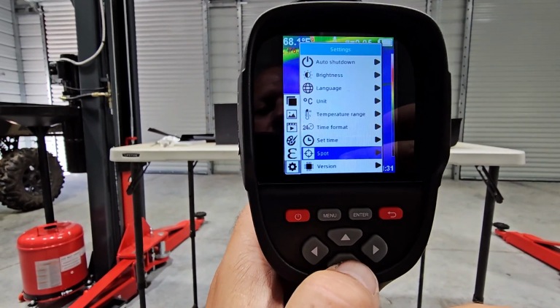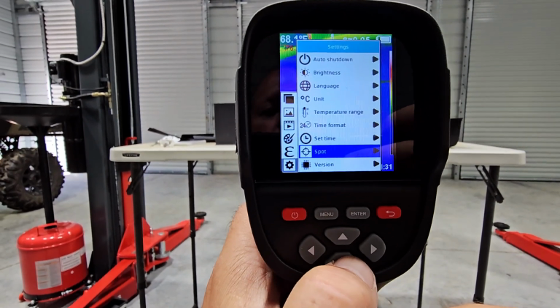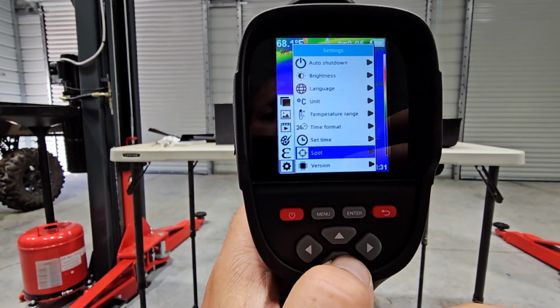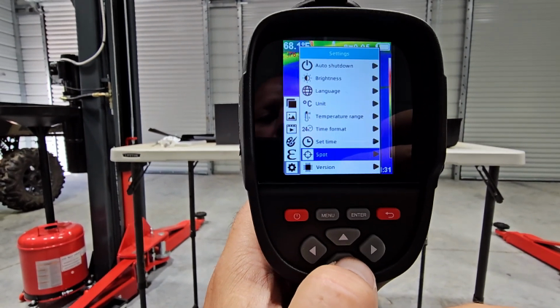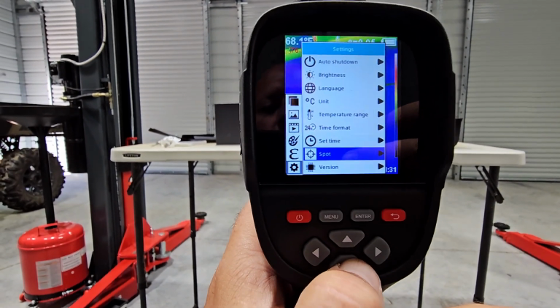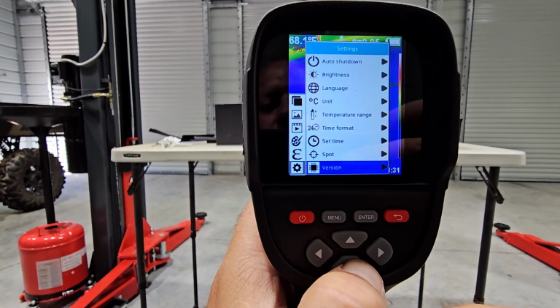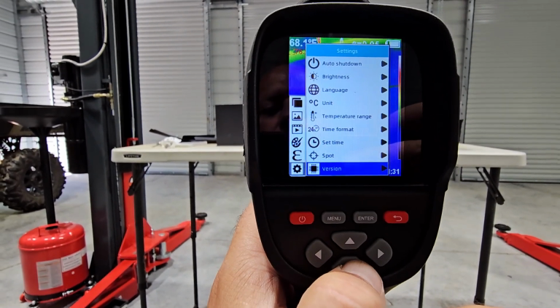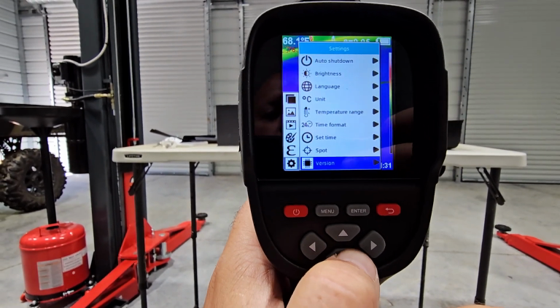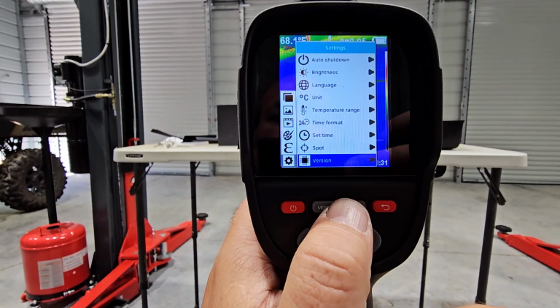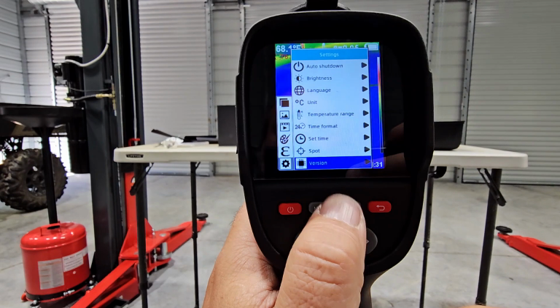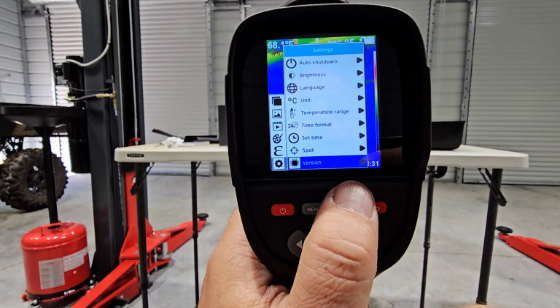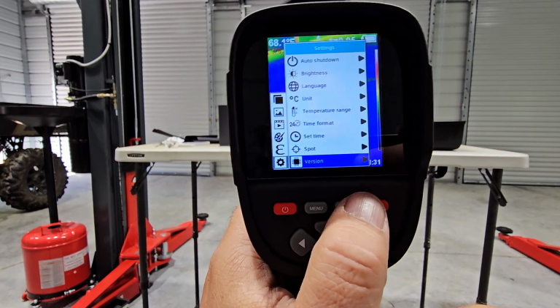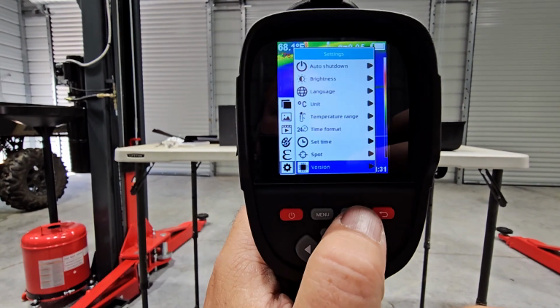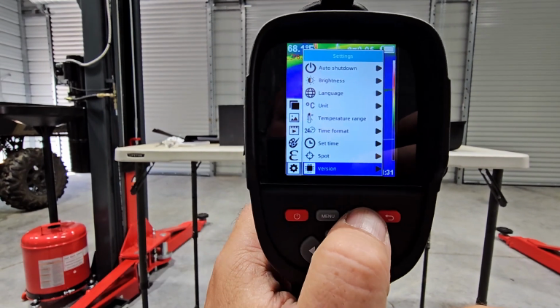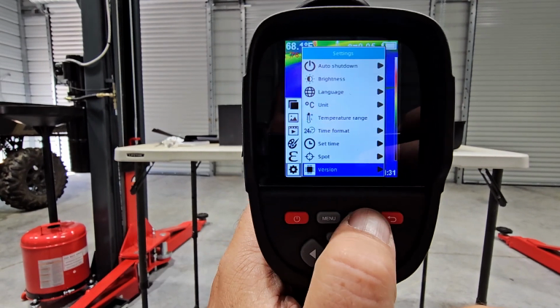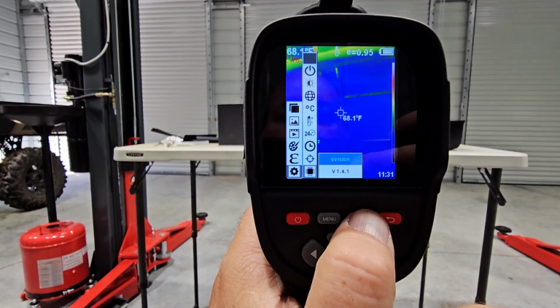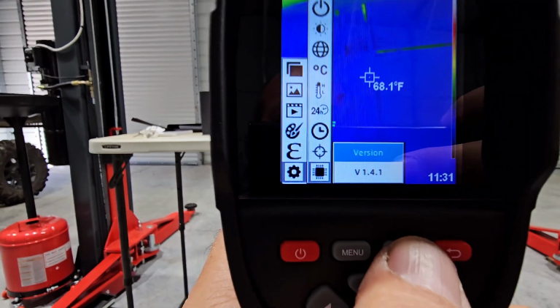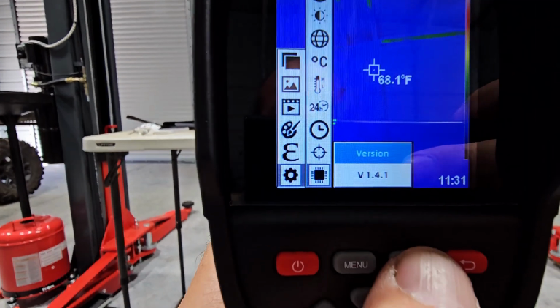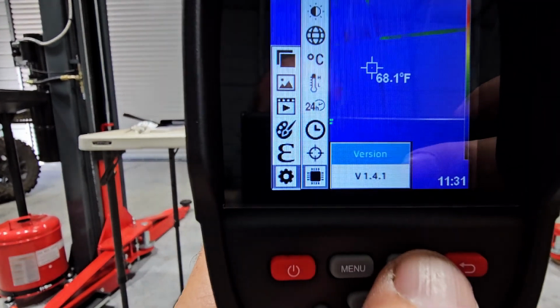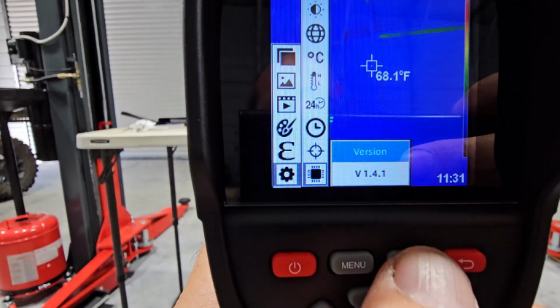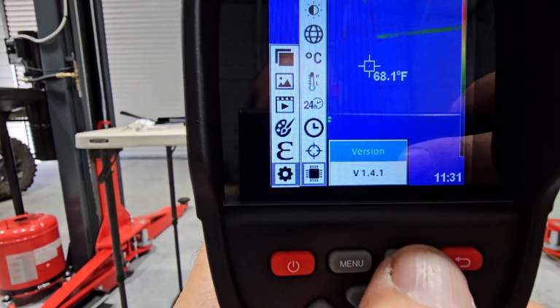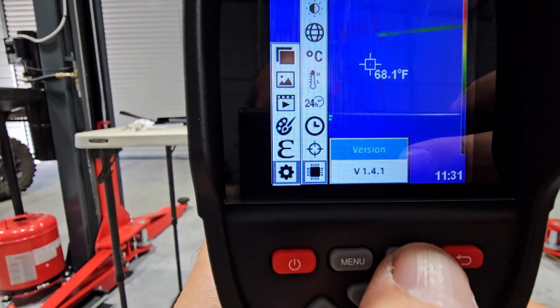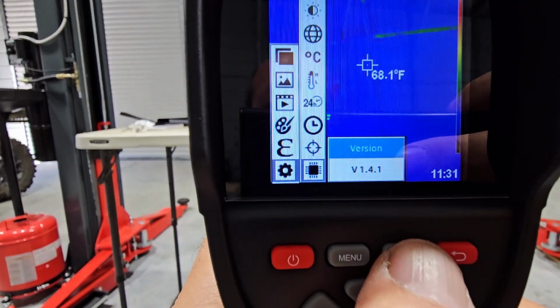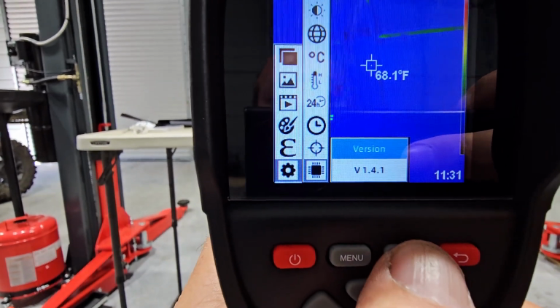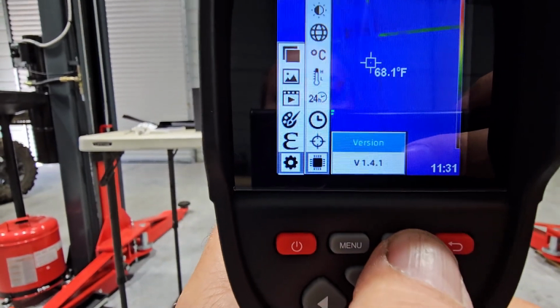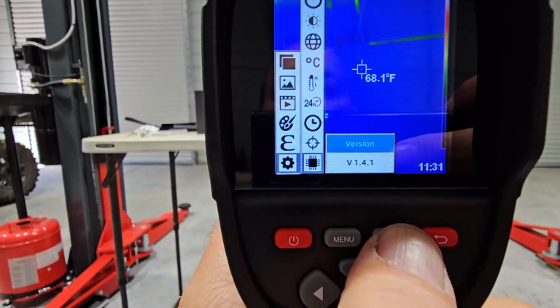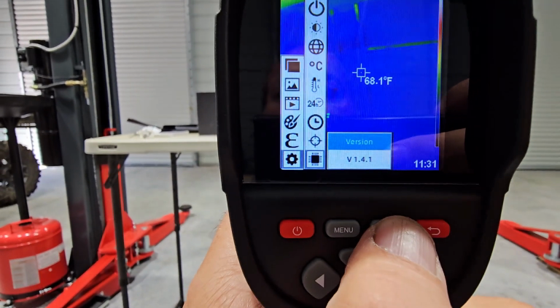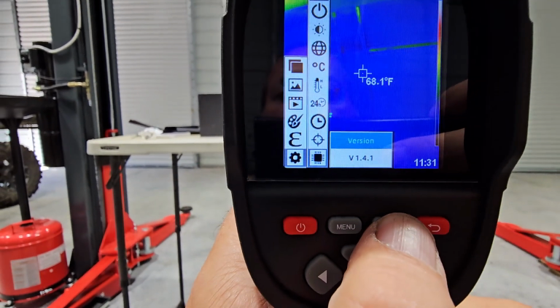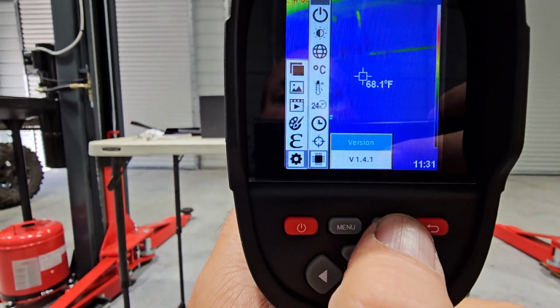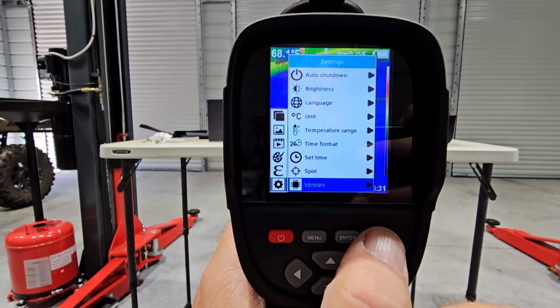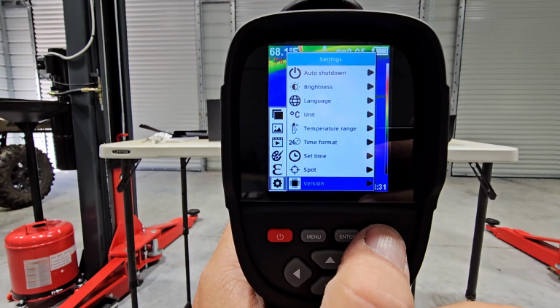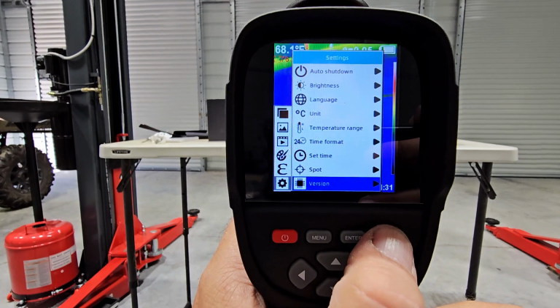And then we have version, which is 1.4.1. And that is it.